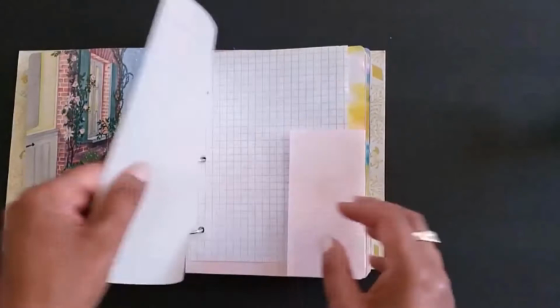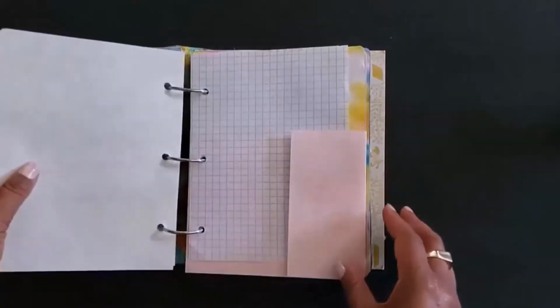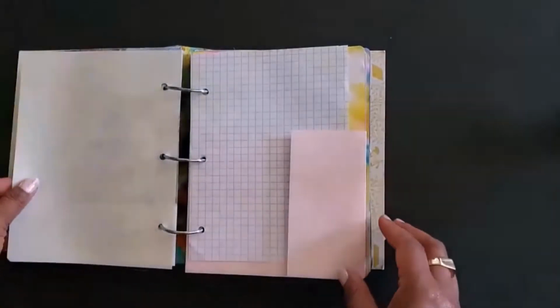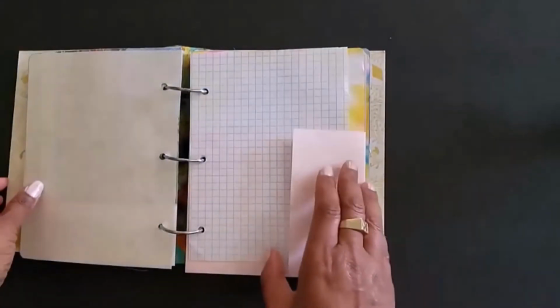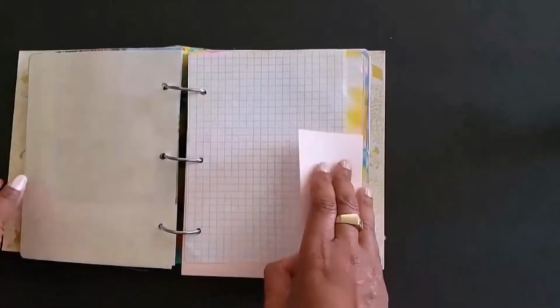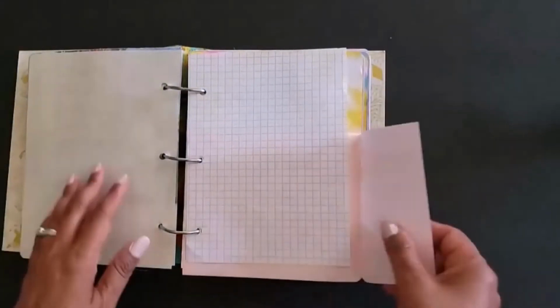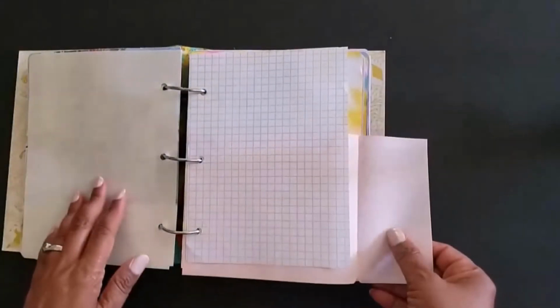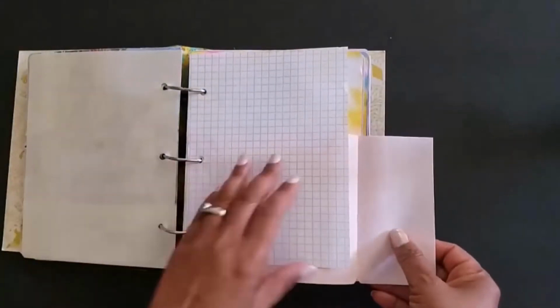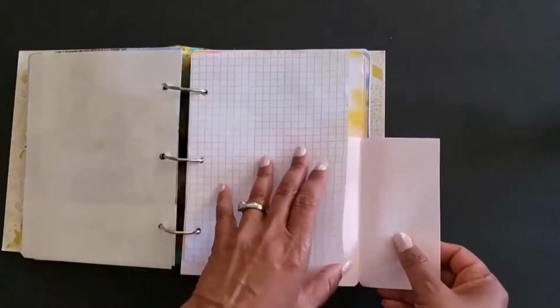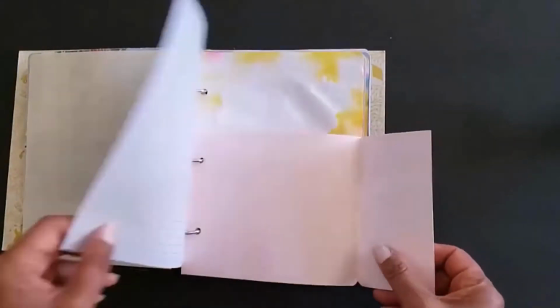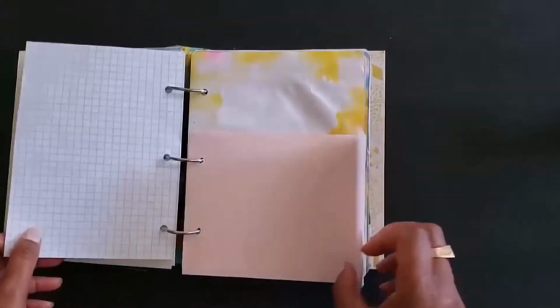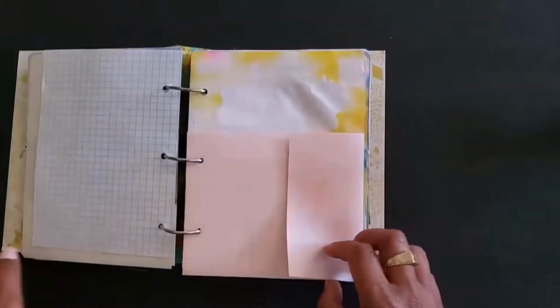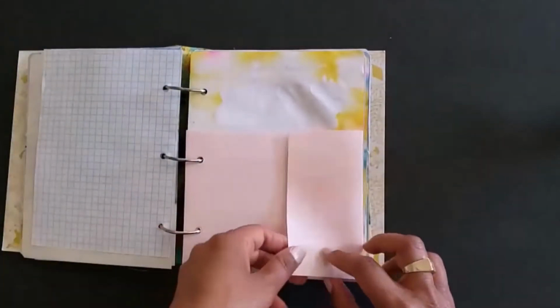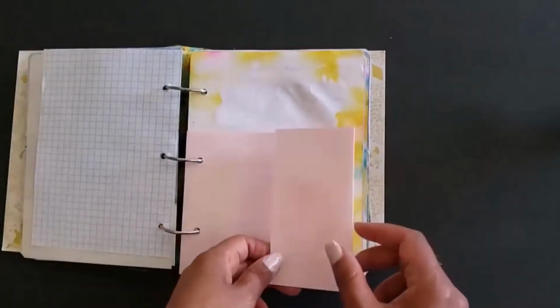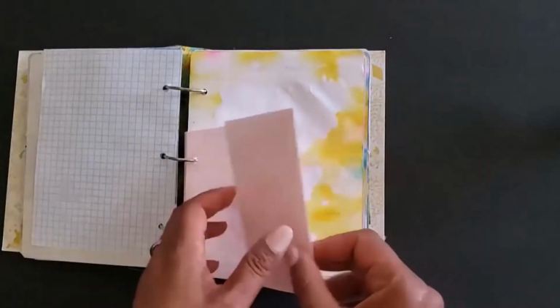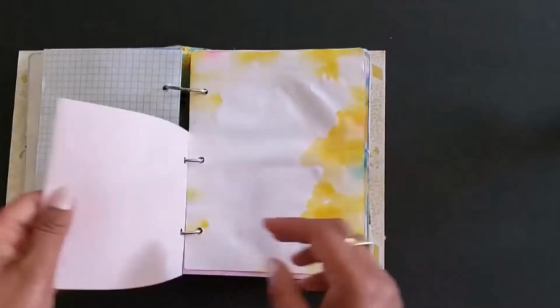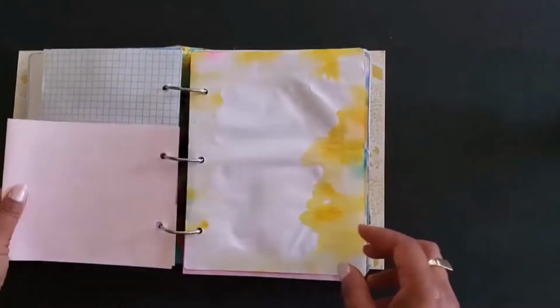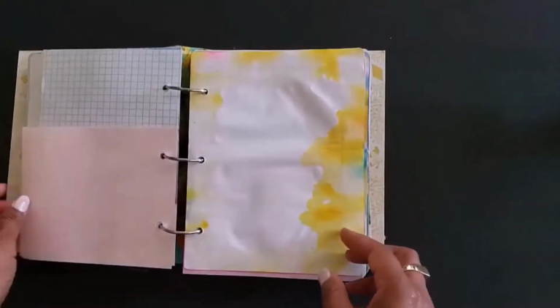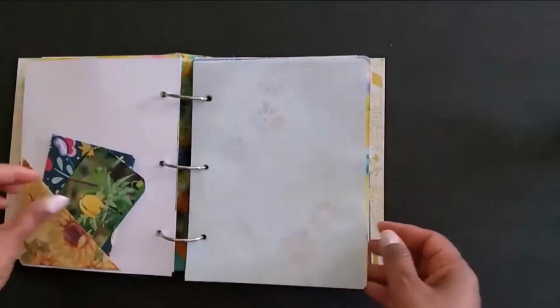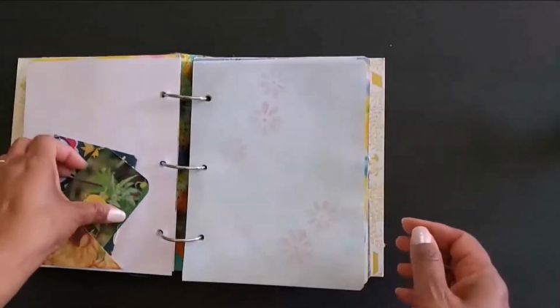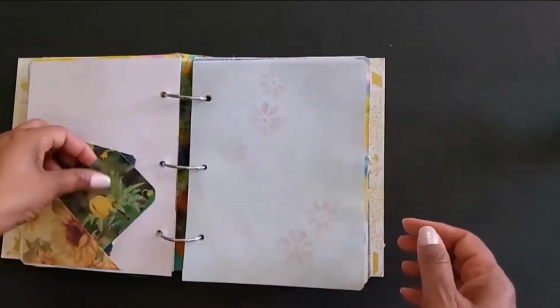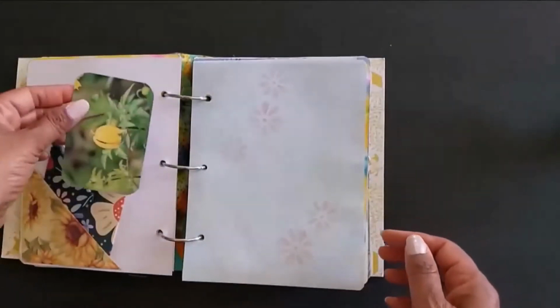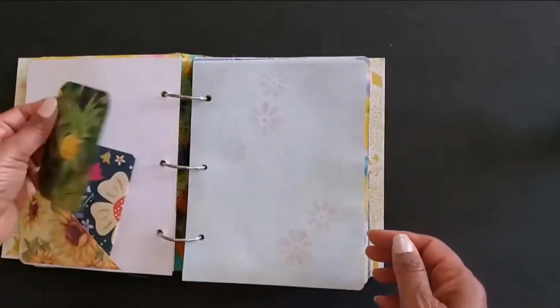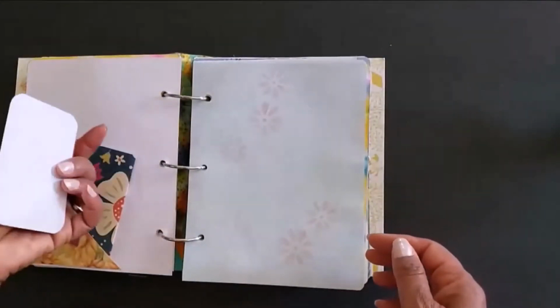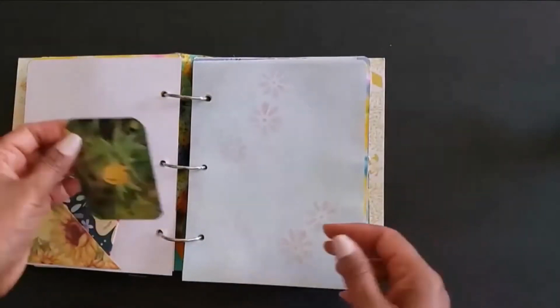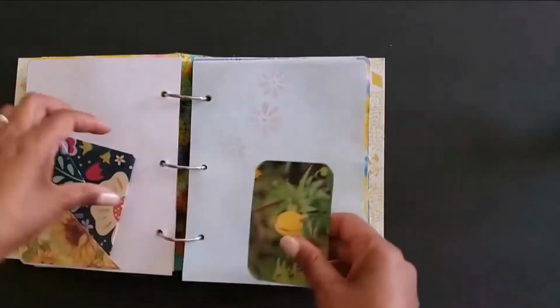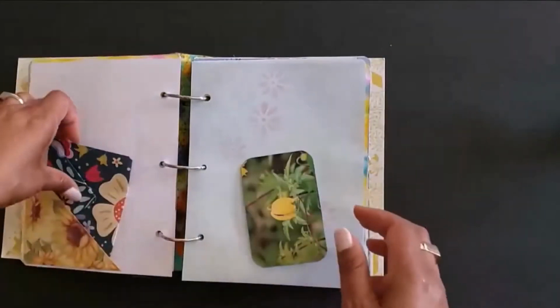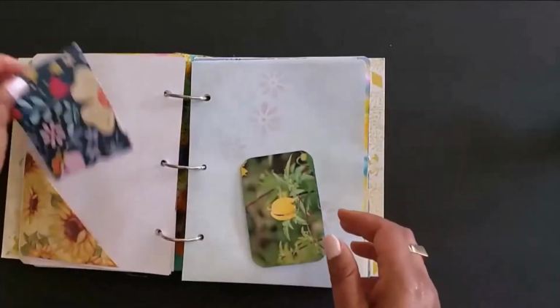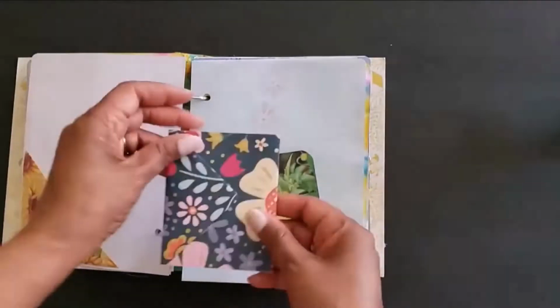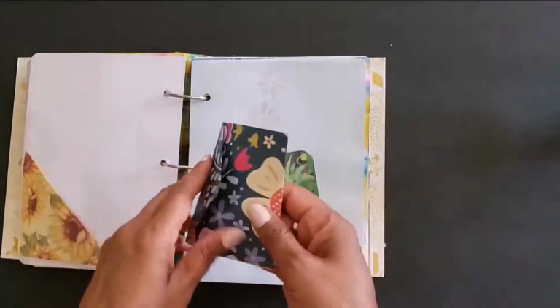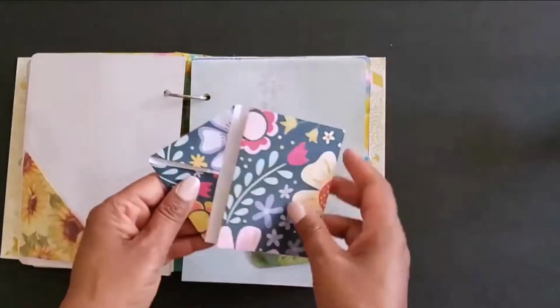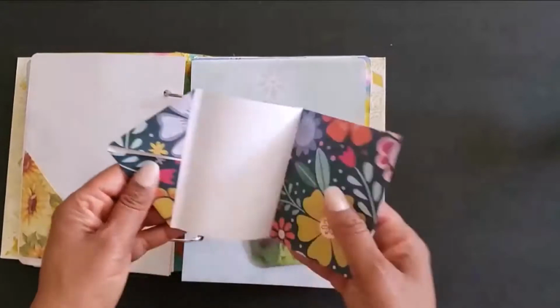I made this colorful journal using a children's Little Golden Book. It has a happy 70s, hippie, summer-loving vibe.